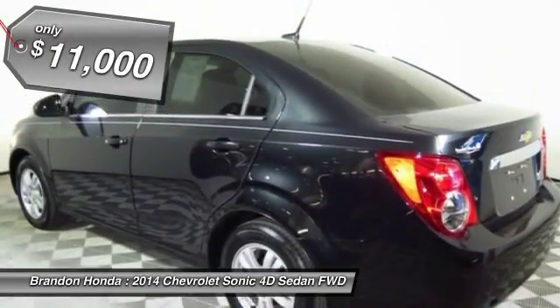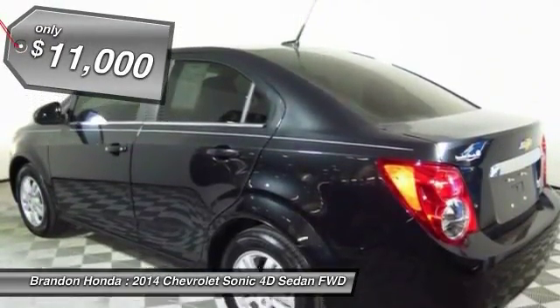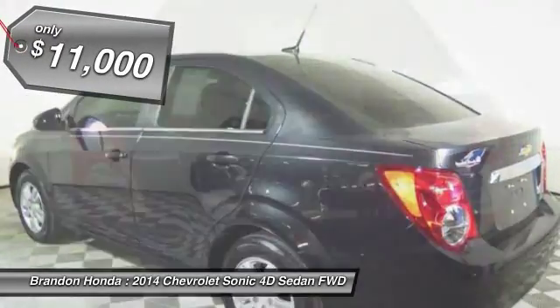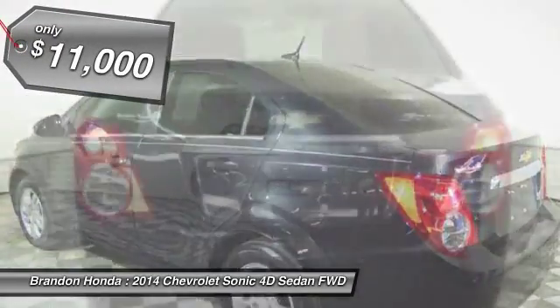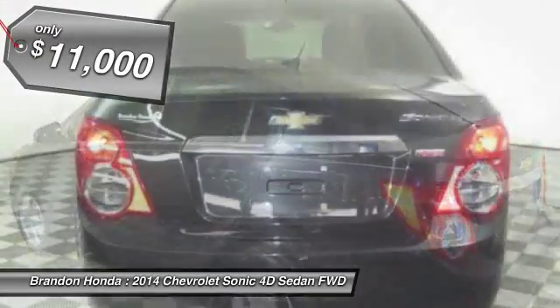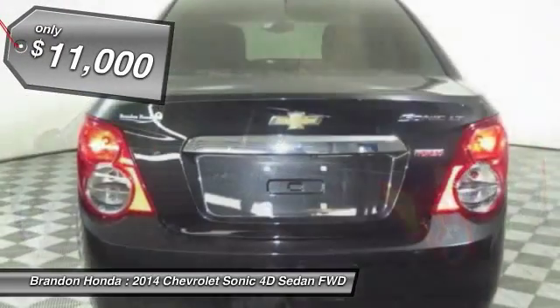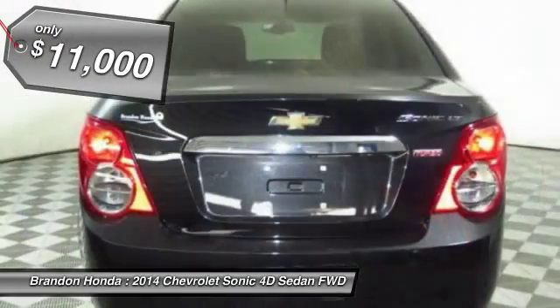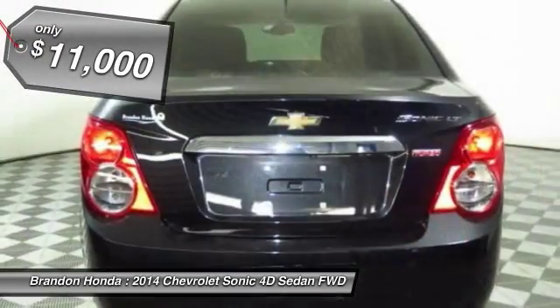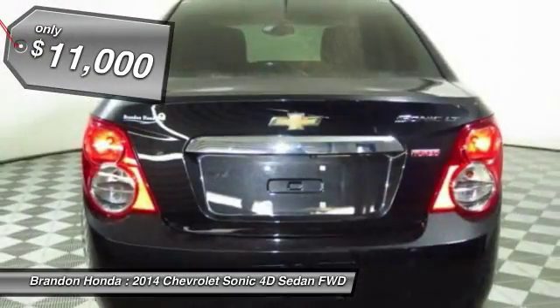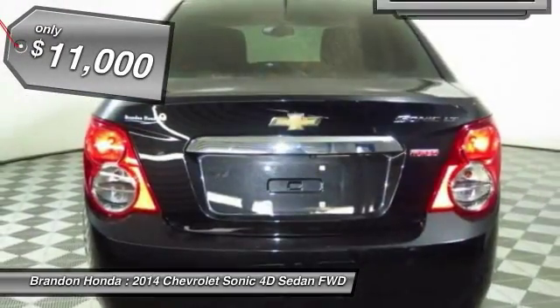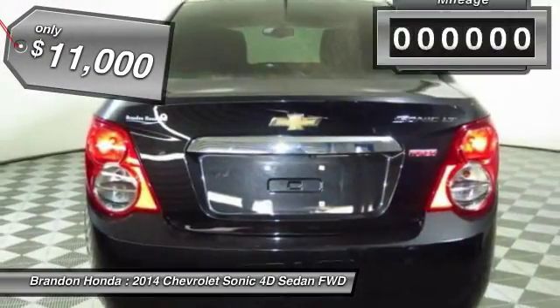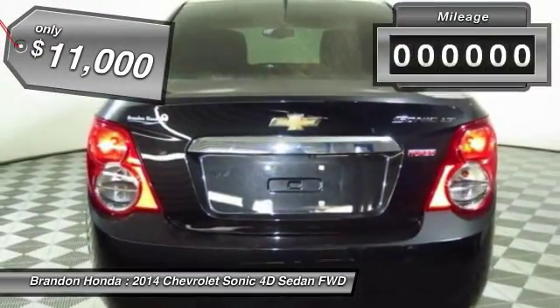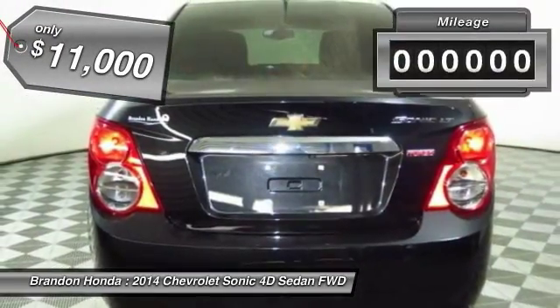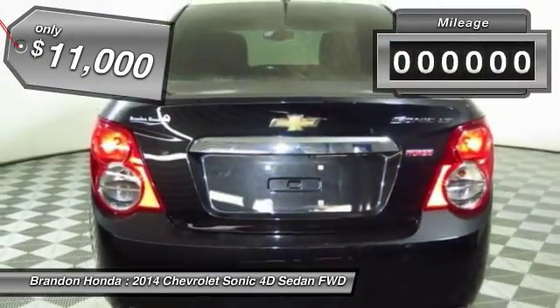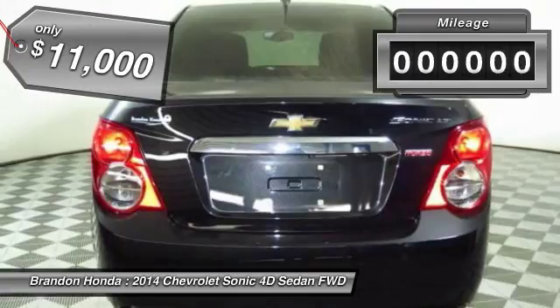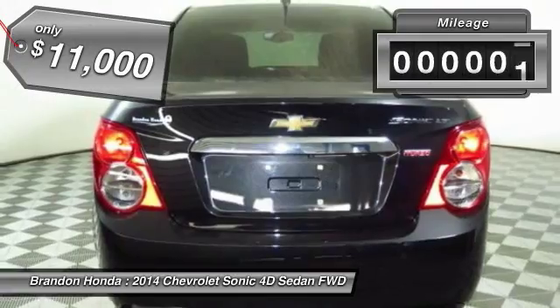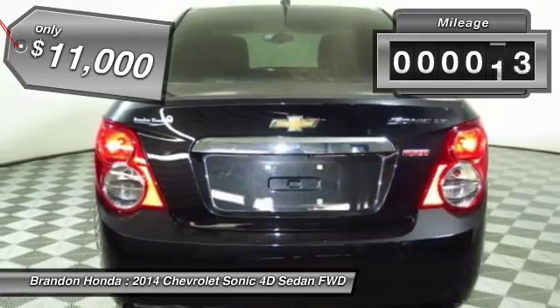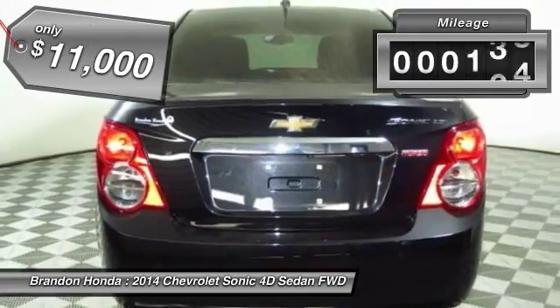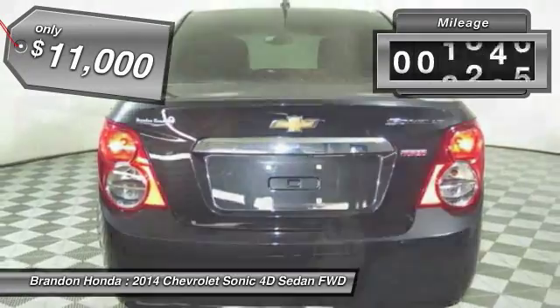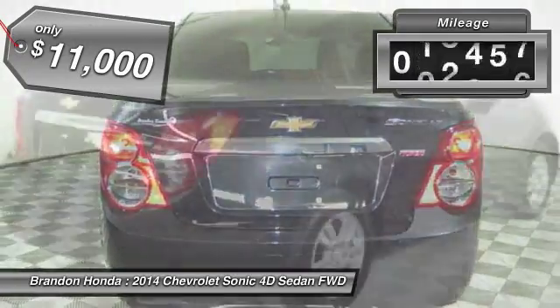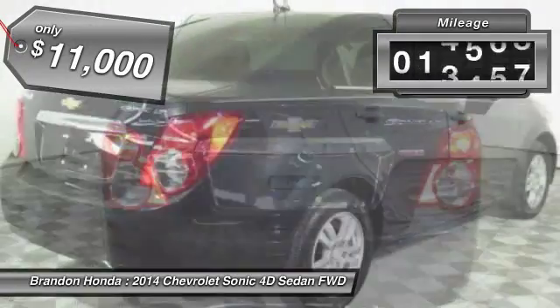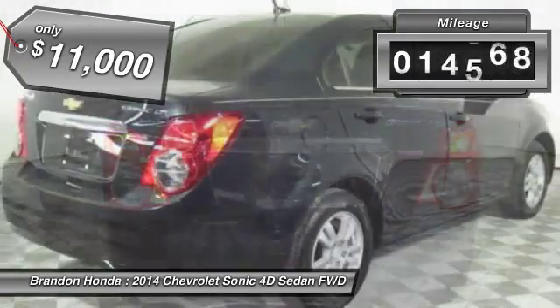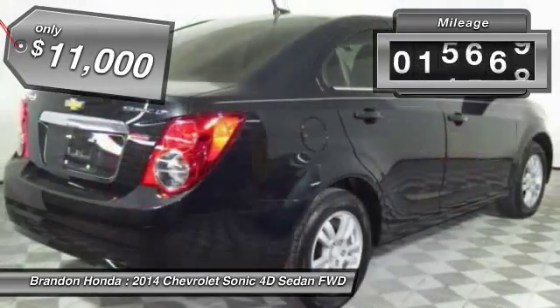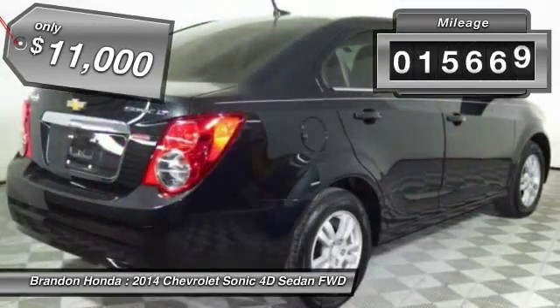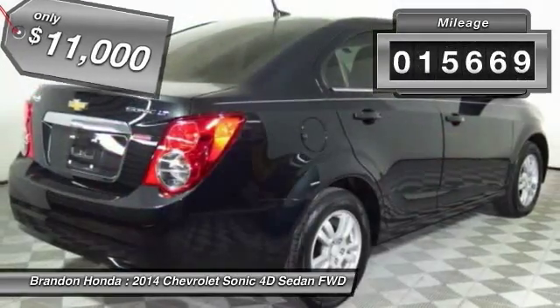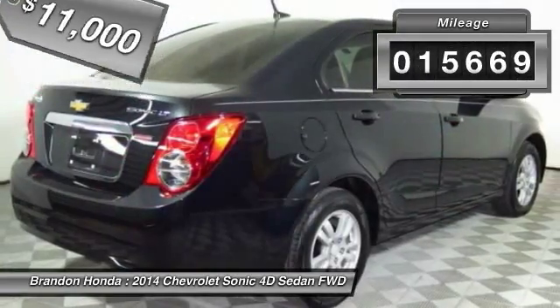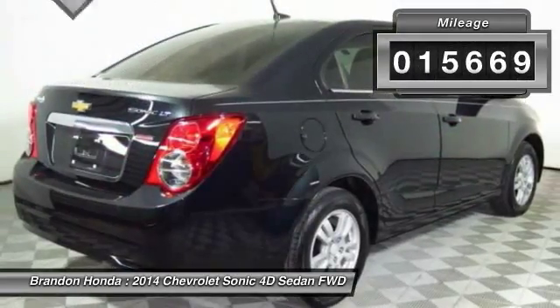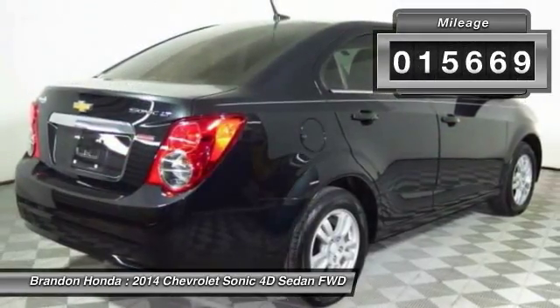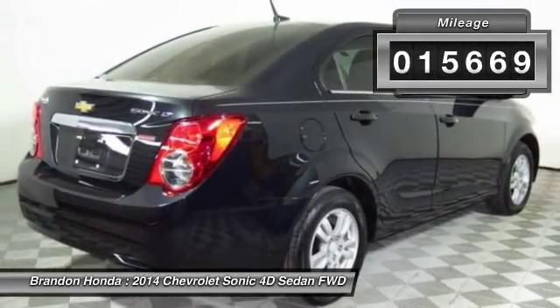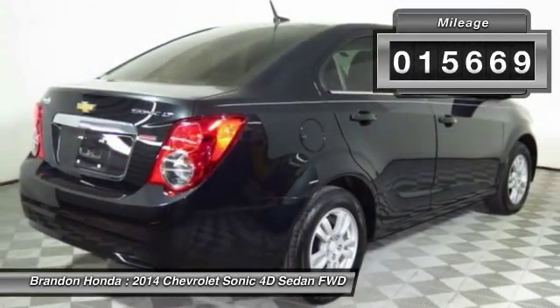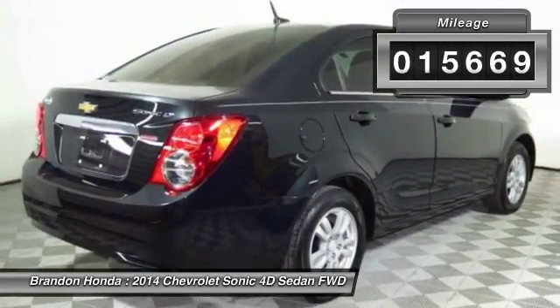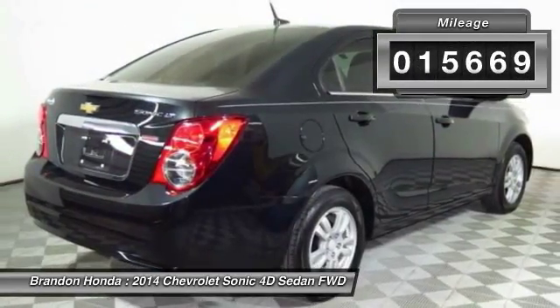It is priced below $15,000, and this vehicle has less than 20,000 miles.